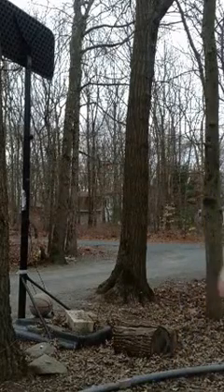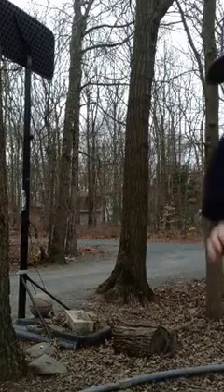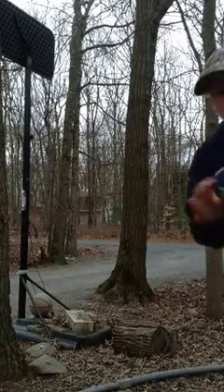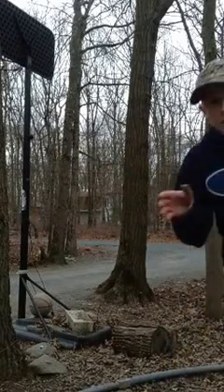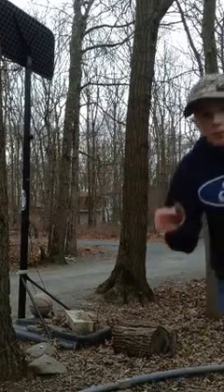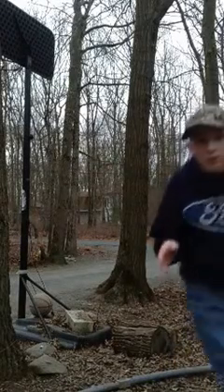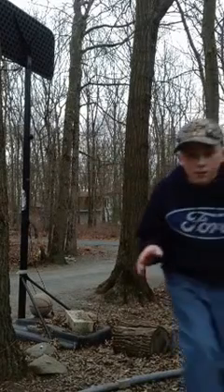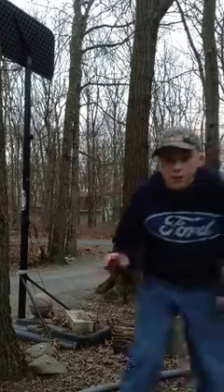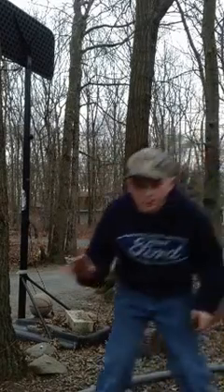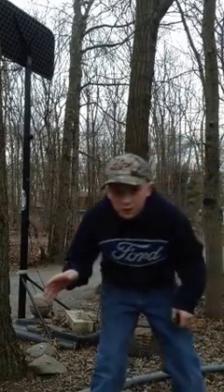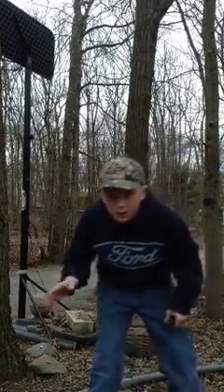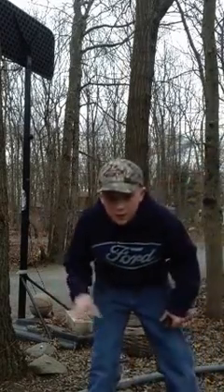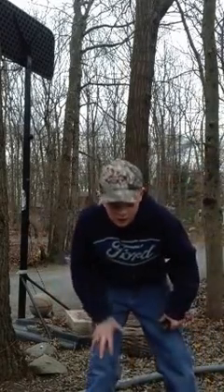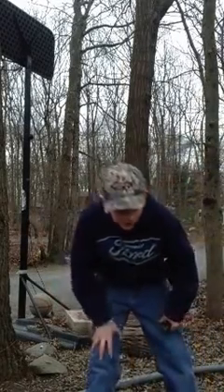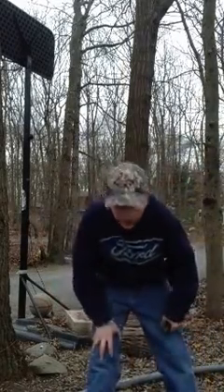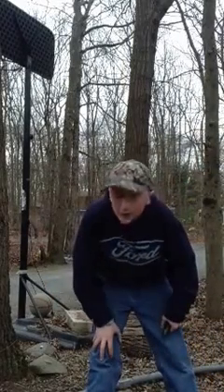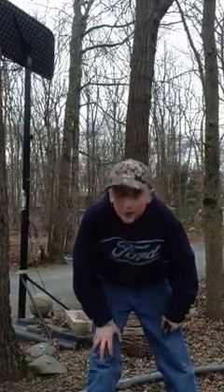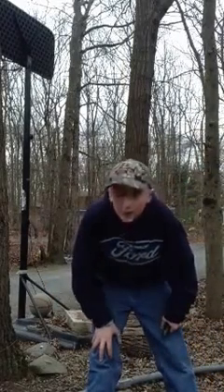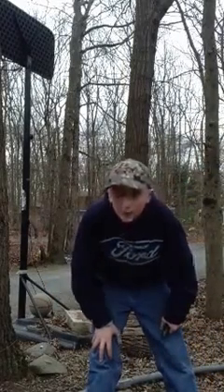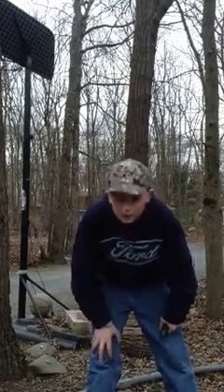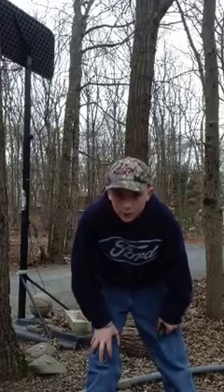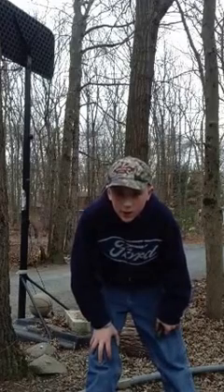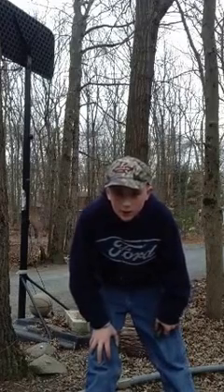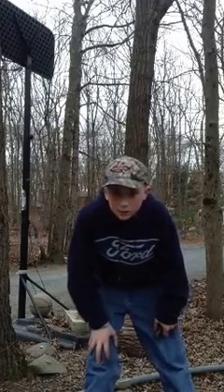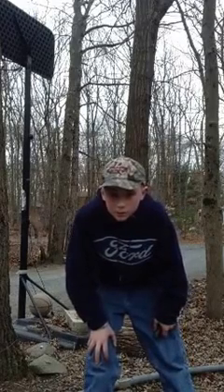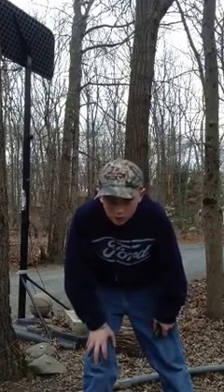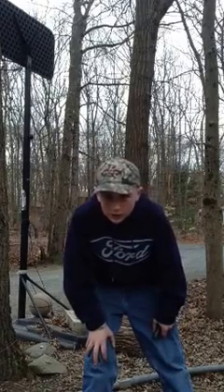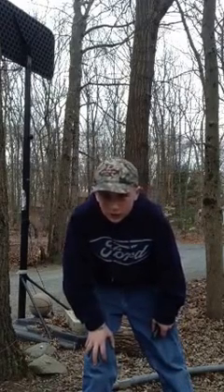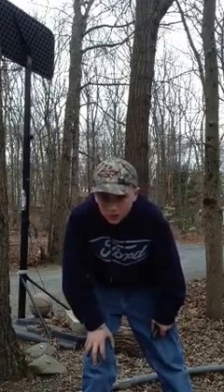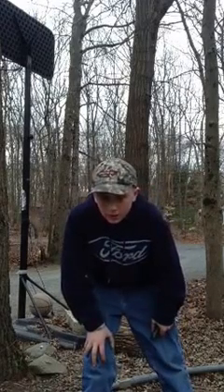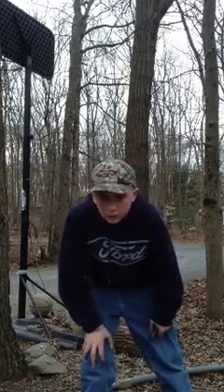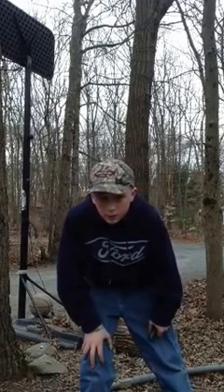Hey YouTube, what's up? The Pest Controller's here, and today I'm going to share with you guys some squirrel hunting tips from my experience.